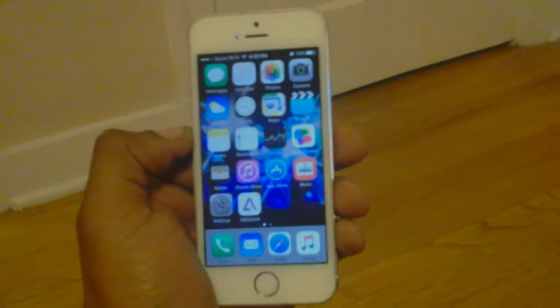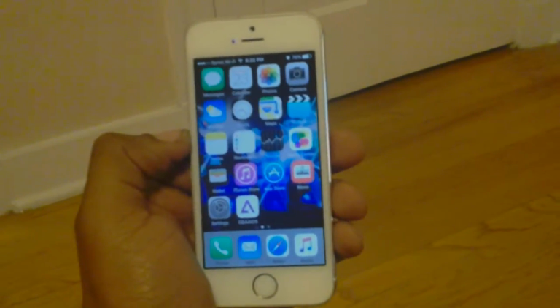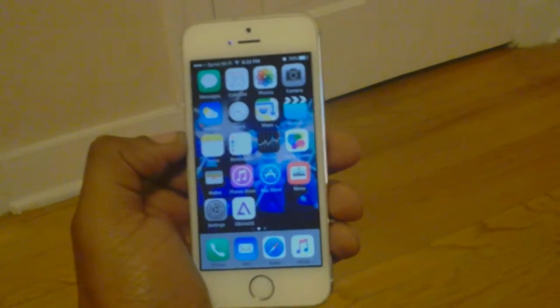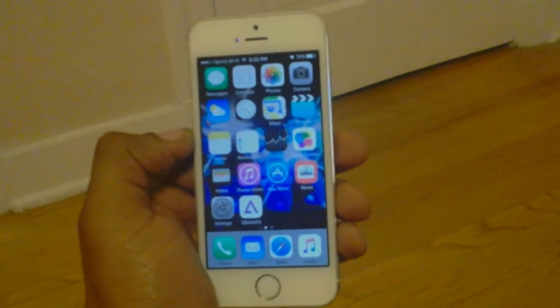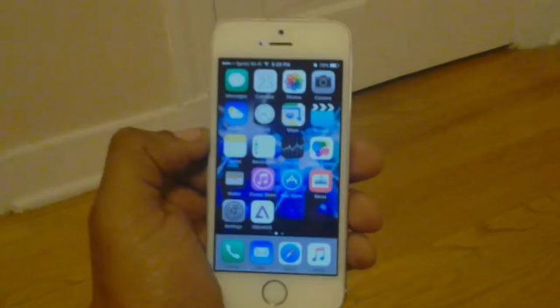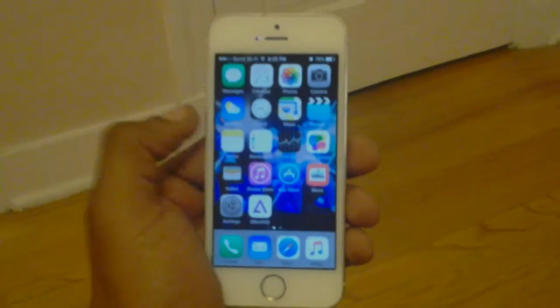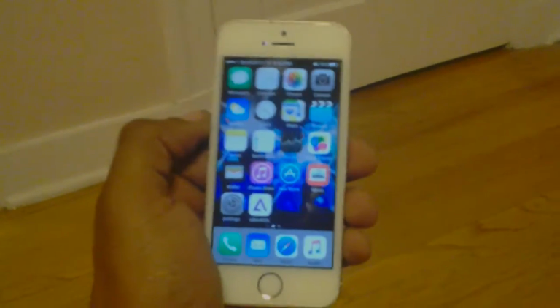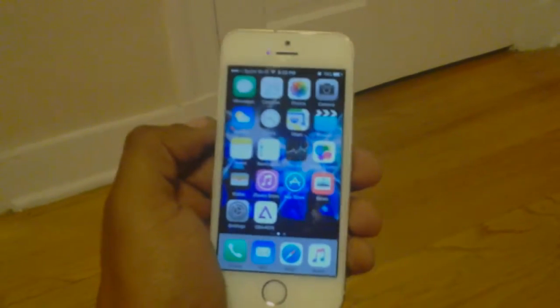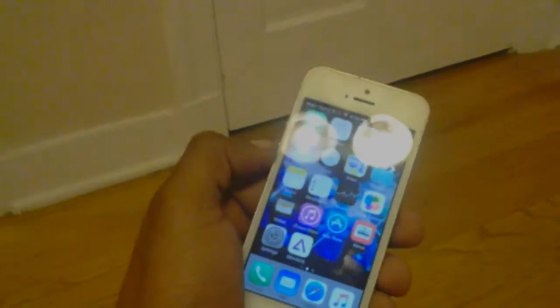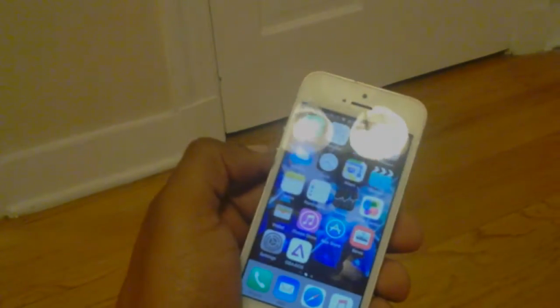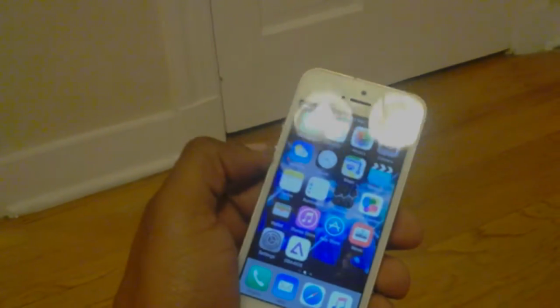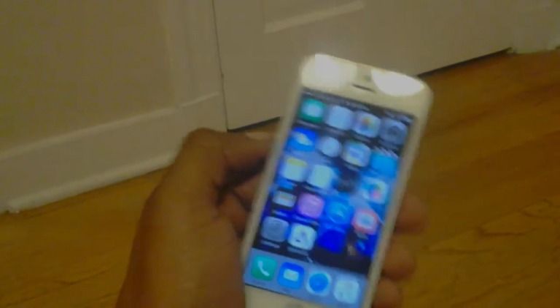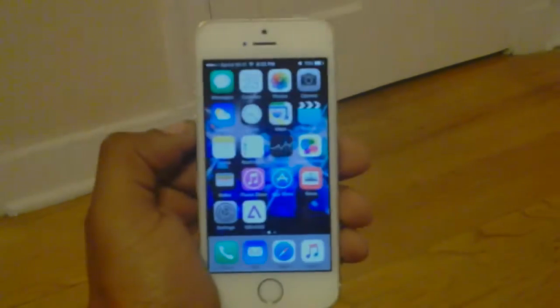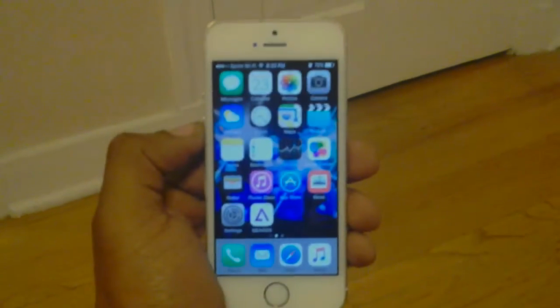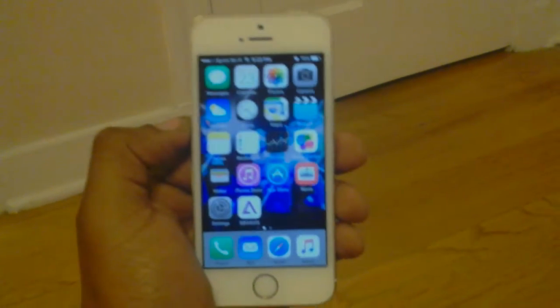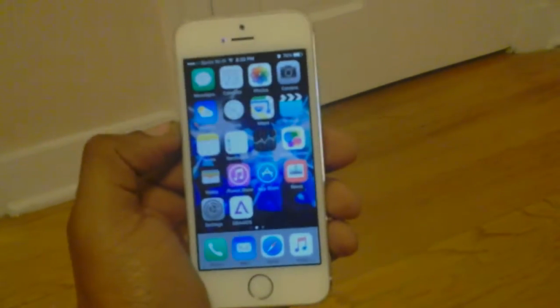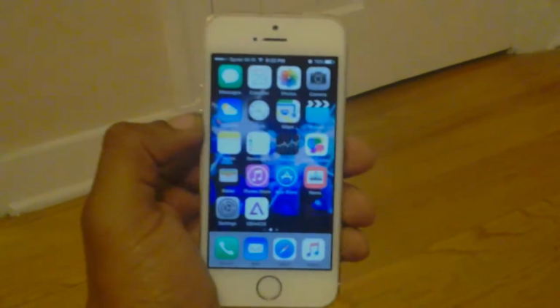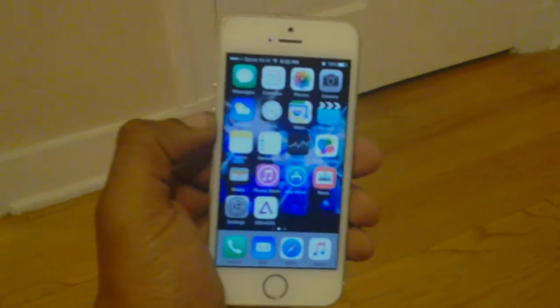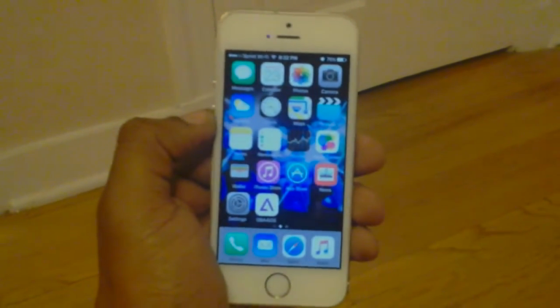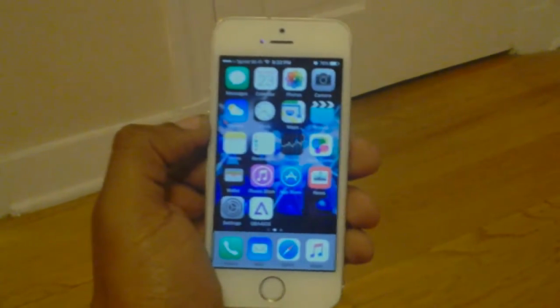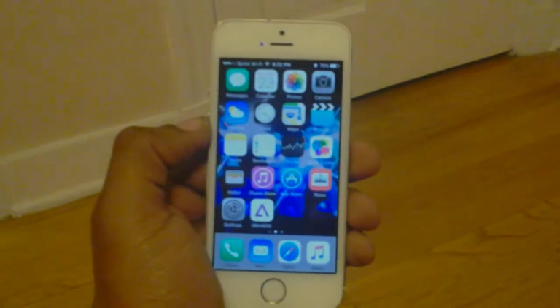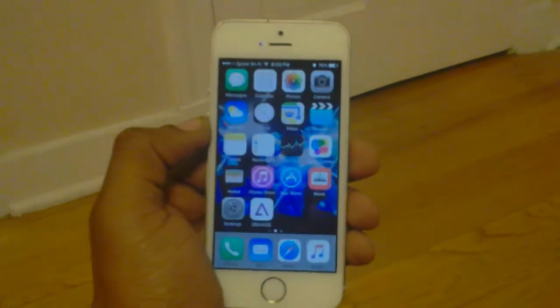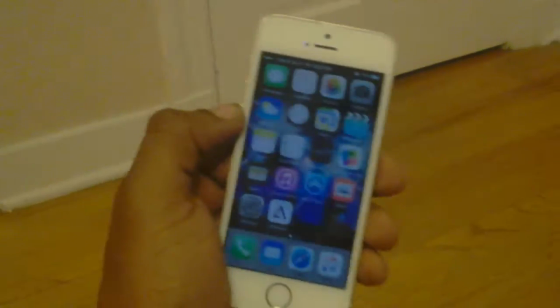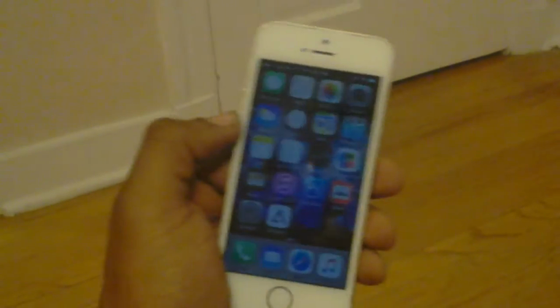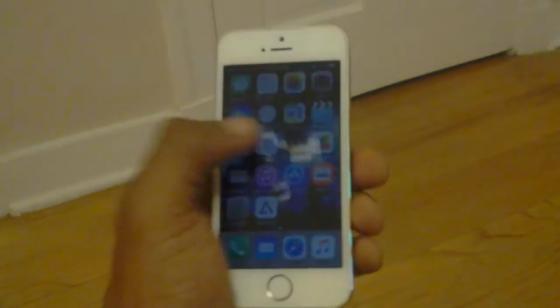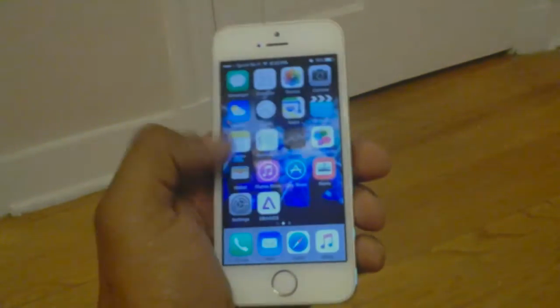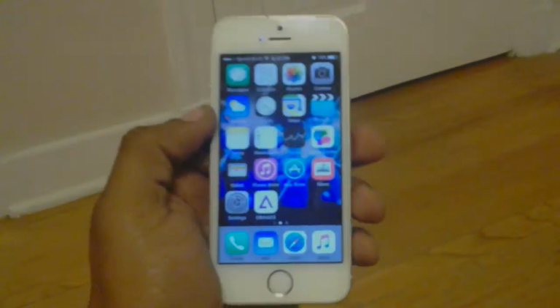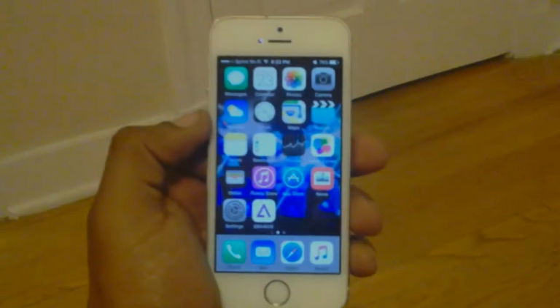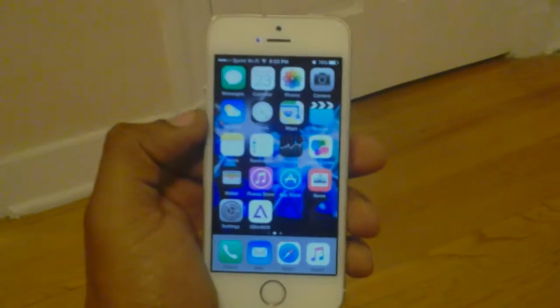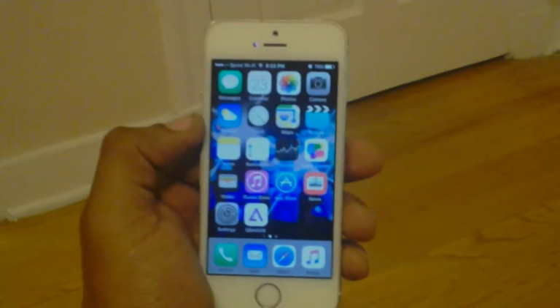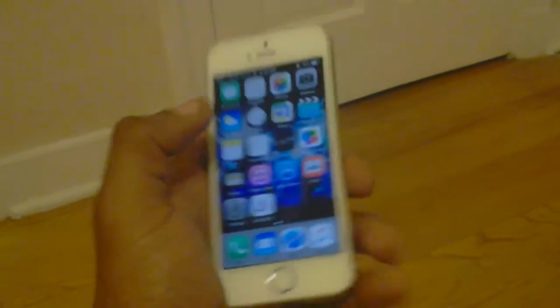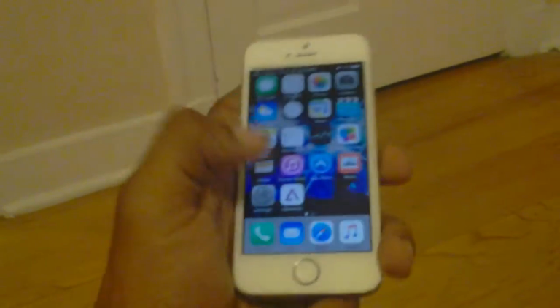Everything Apple Pro said — for him on the 6 Plus it's a little buggy. But for me, on the other hand, it's totally different.